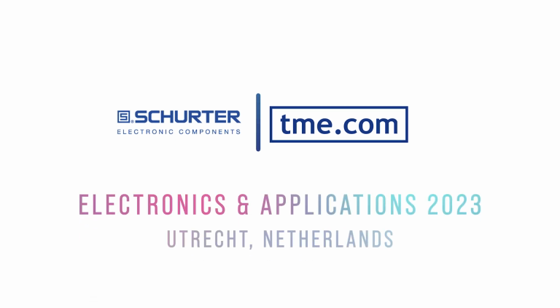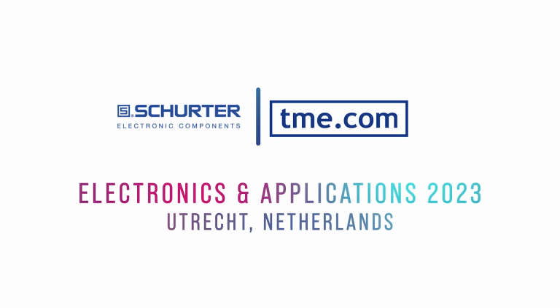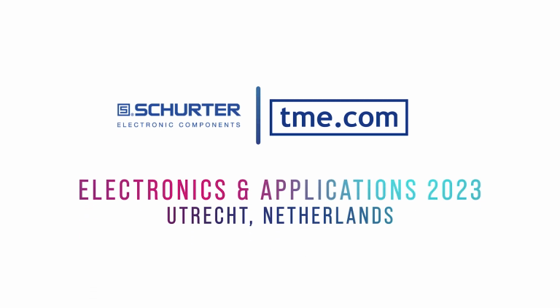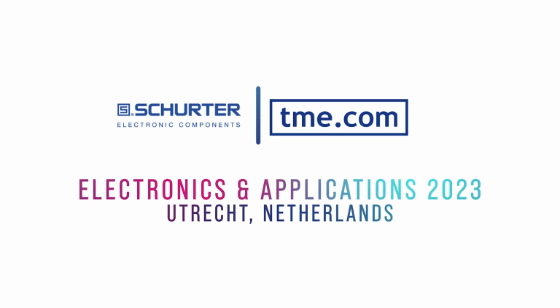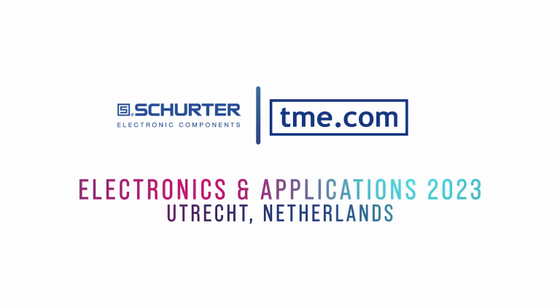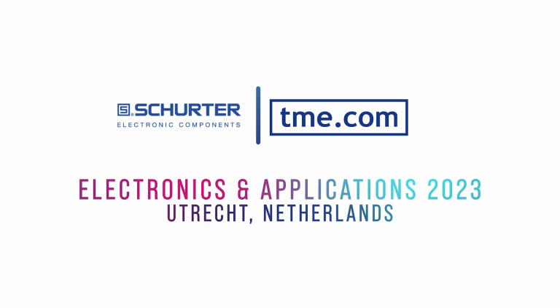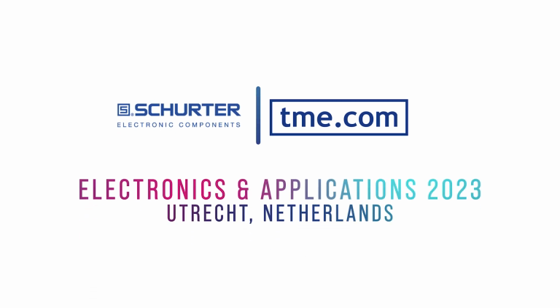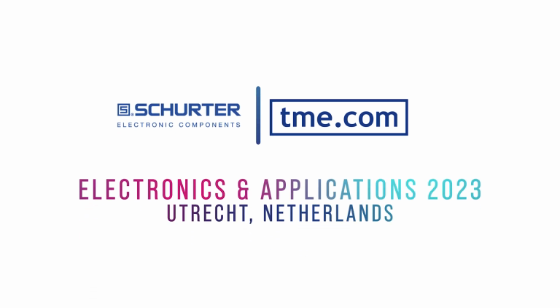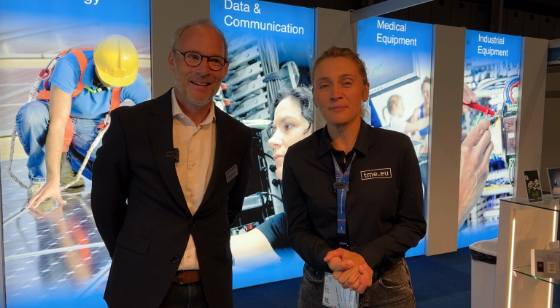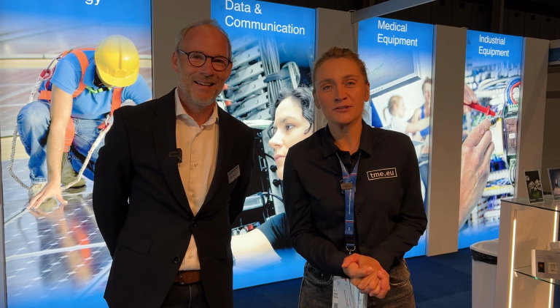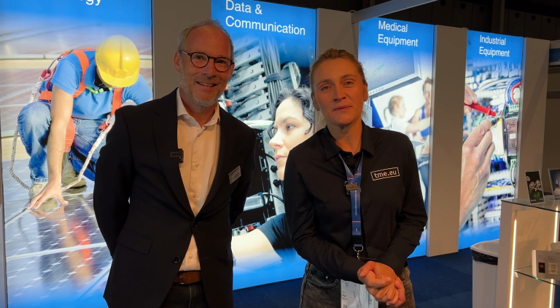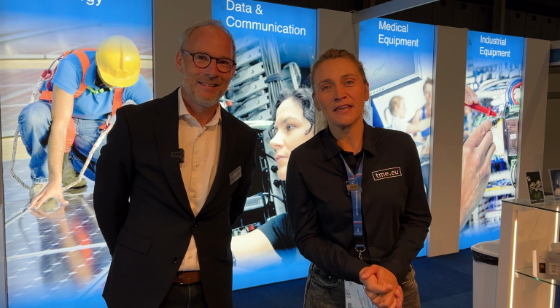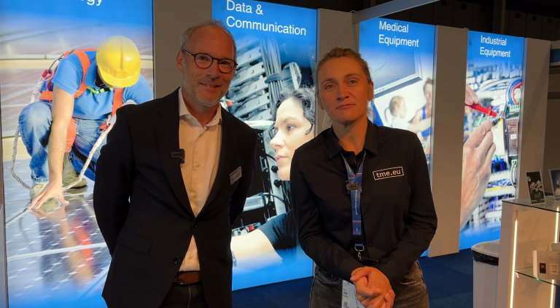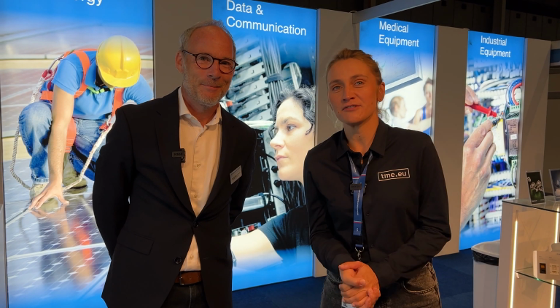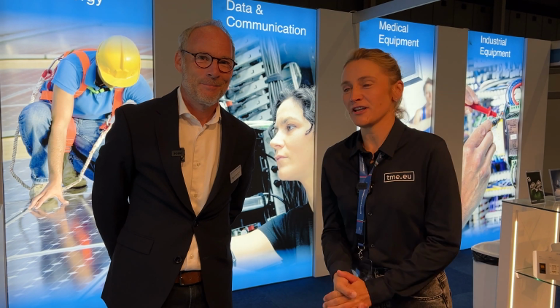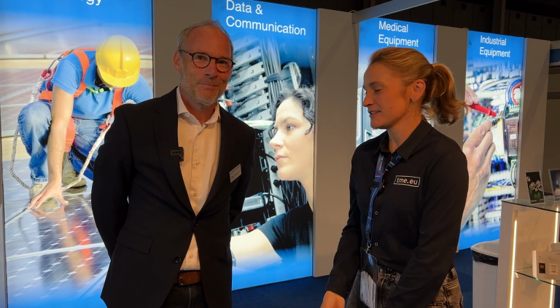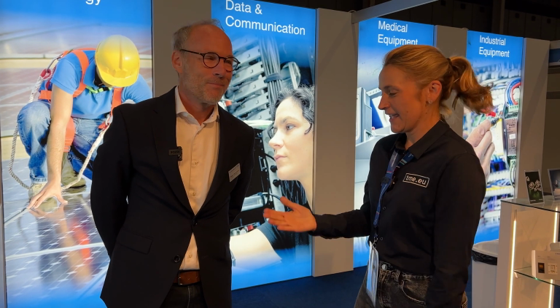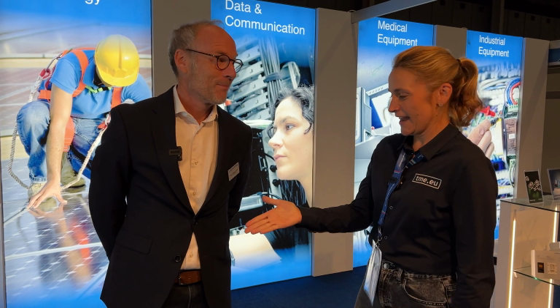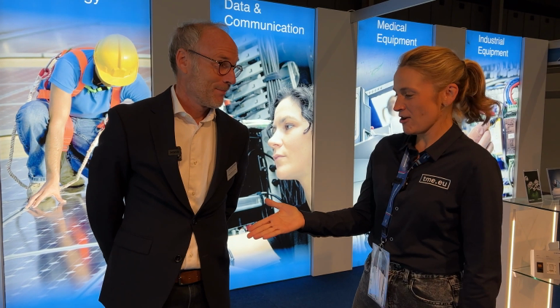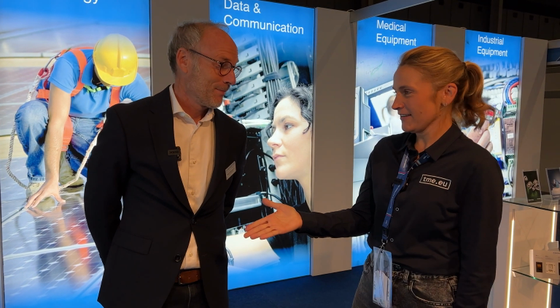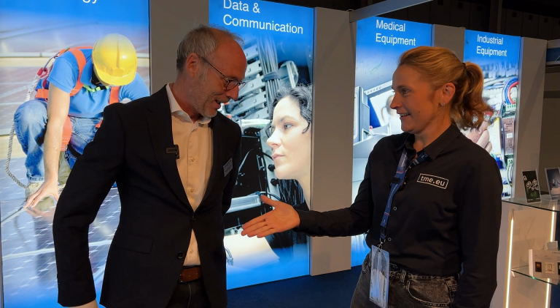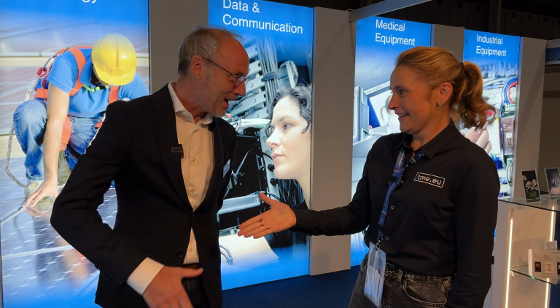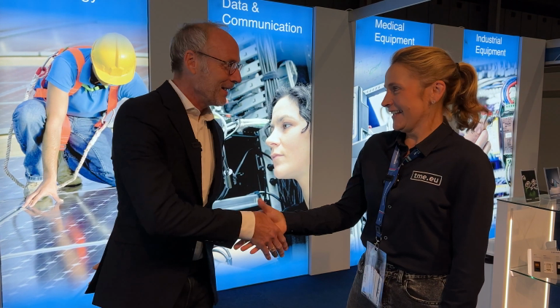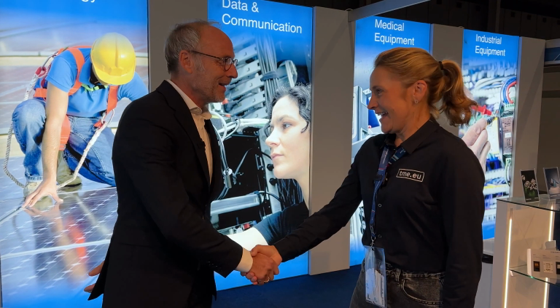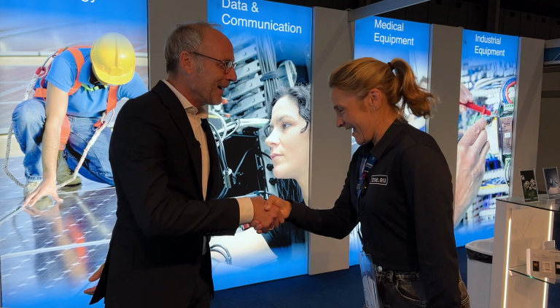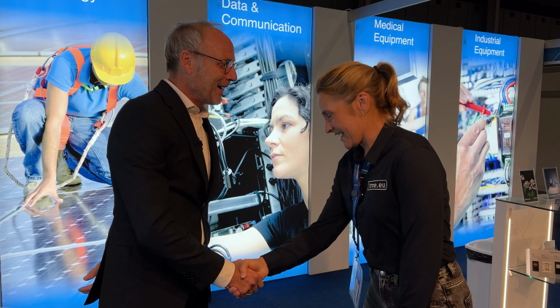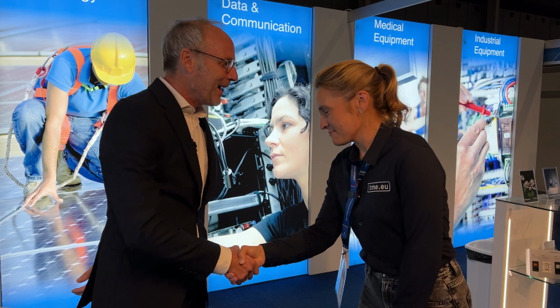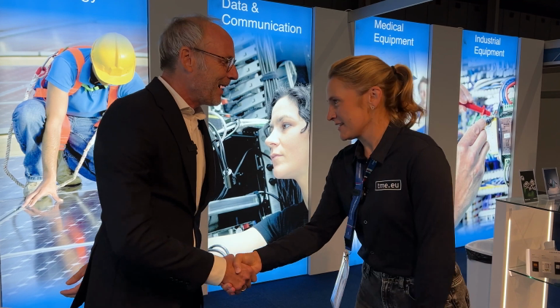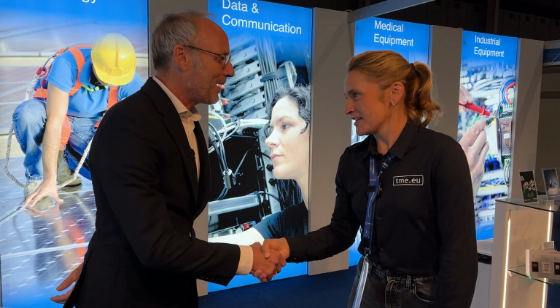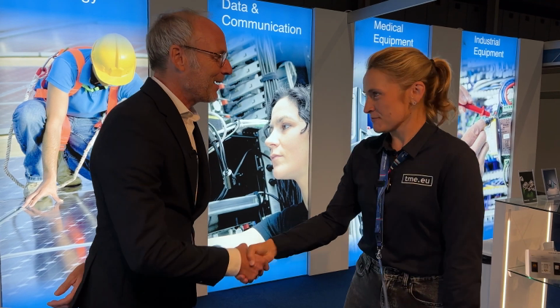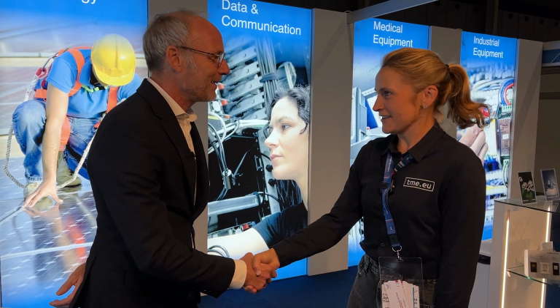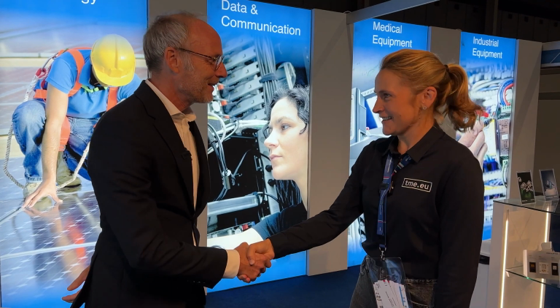I'm very pleased and very happy to be here with Schurte. Hello. Hey, Account Manager from Schurte.